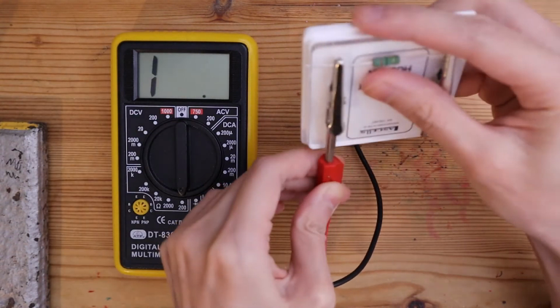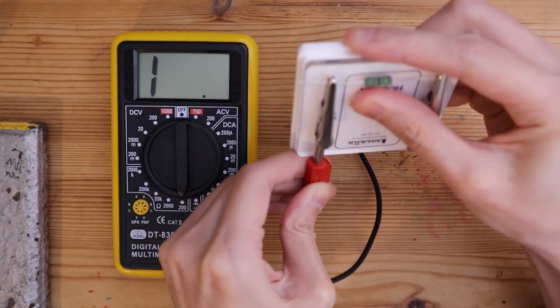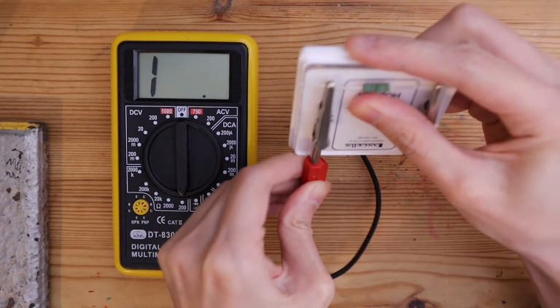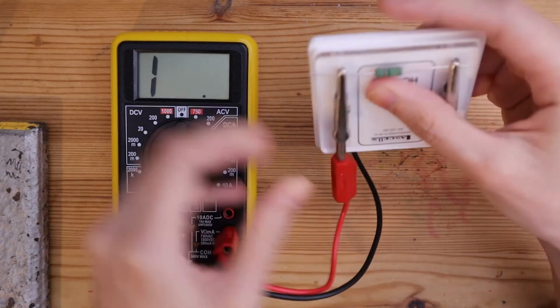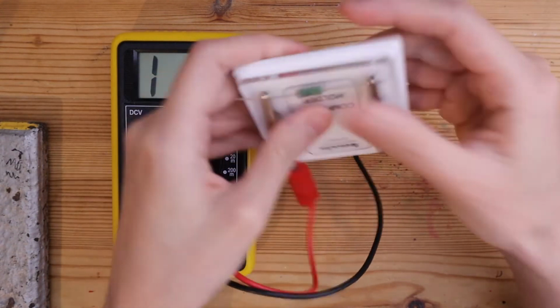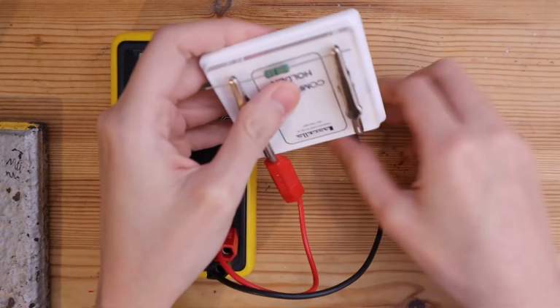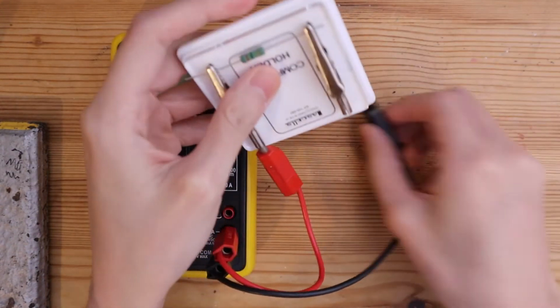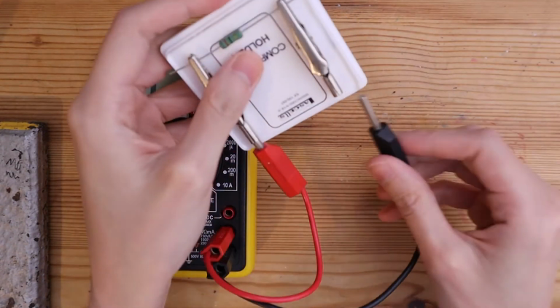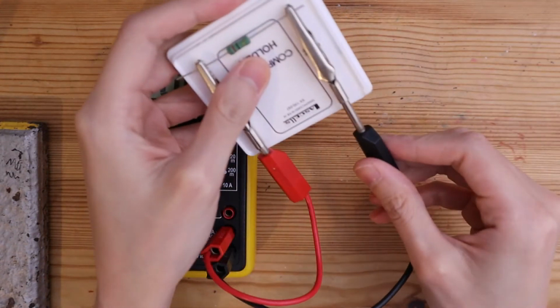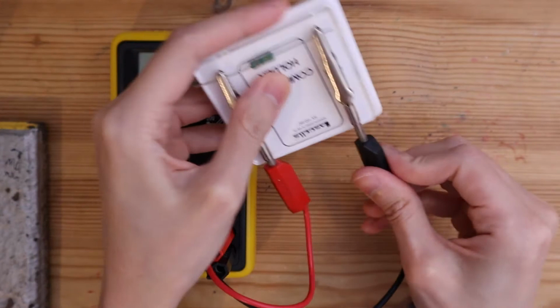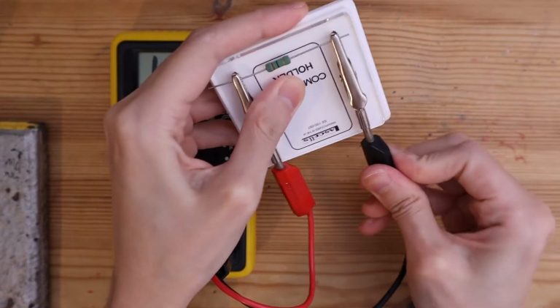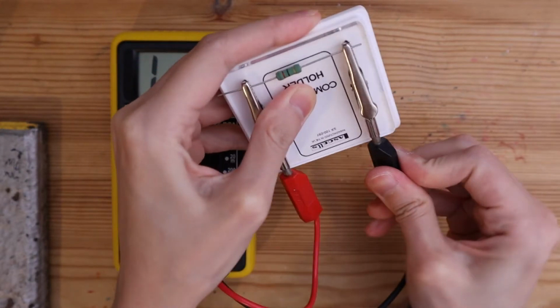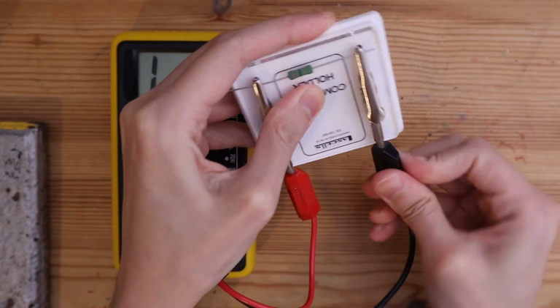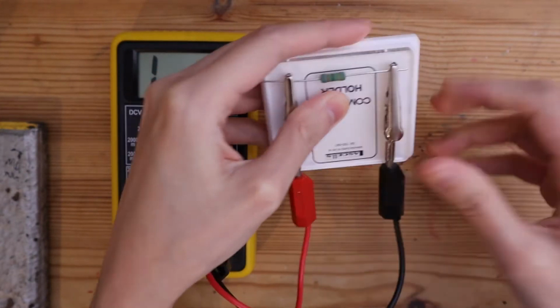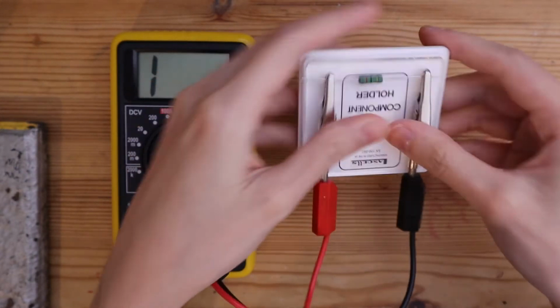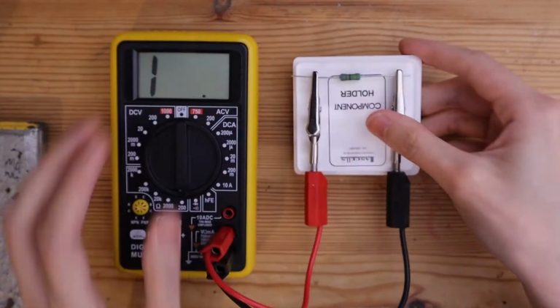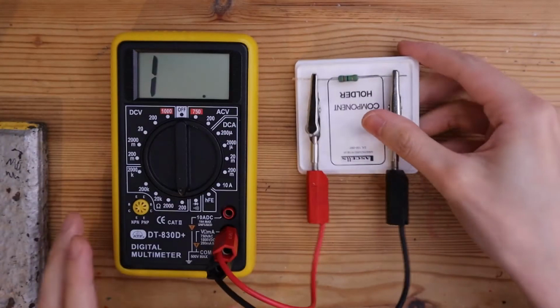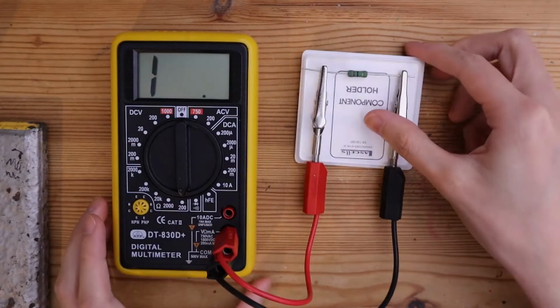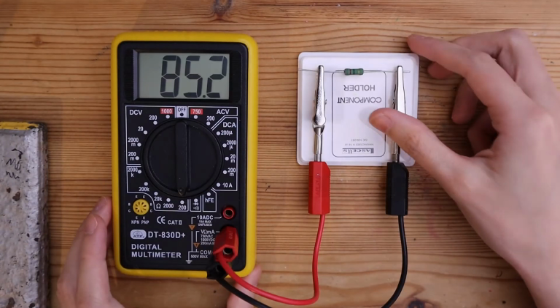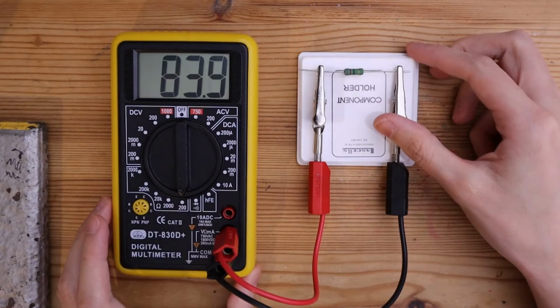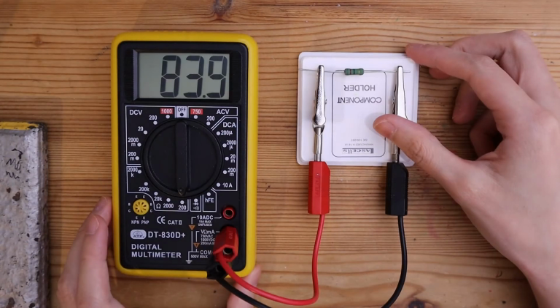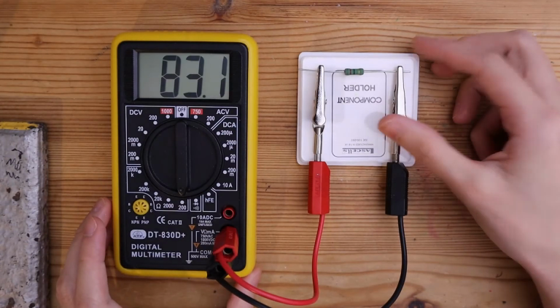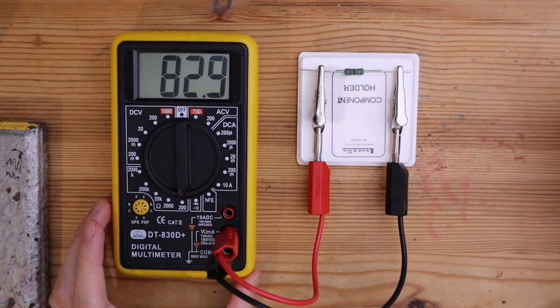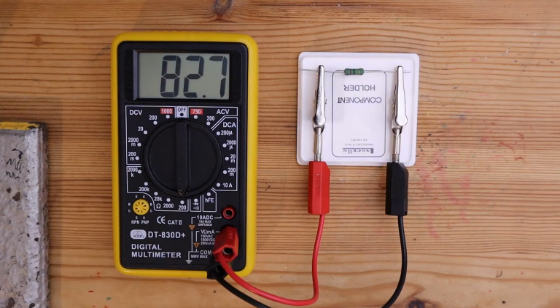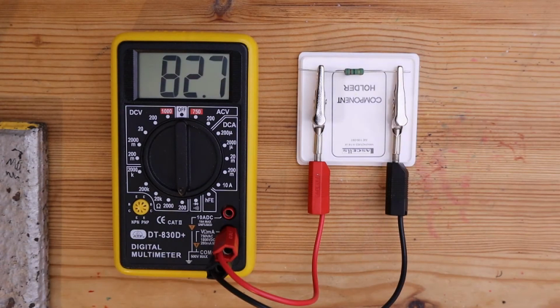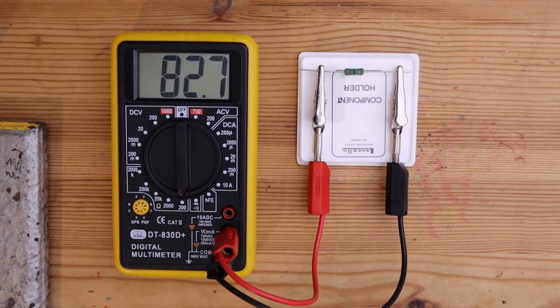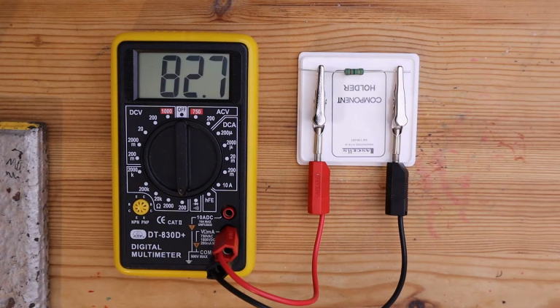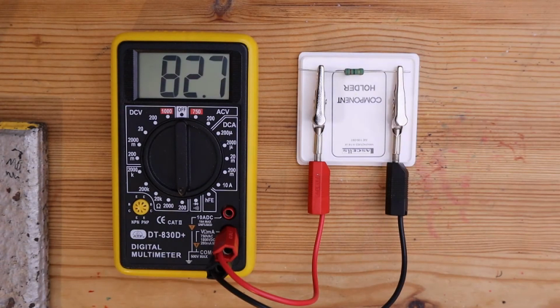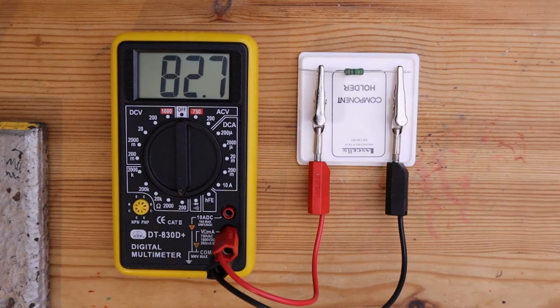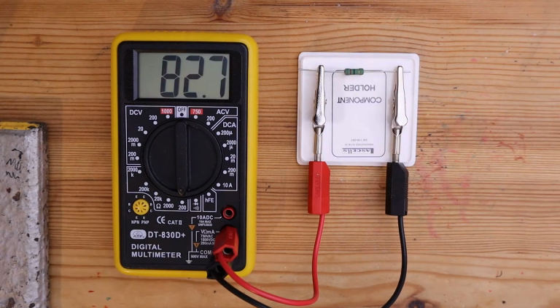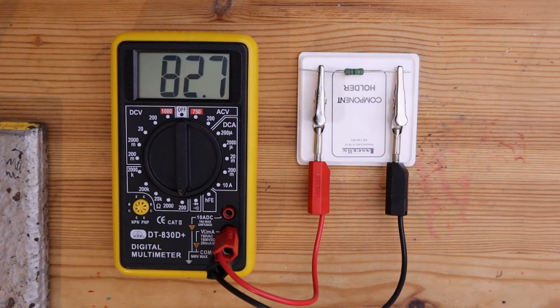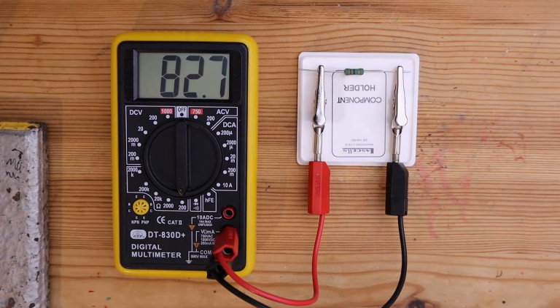The resistance is slightly higher — it's 82.7 ohms.